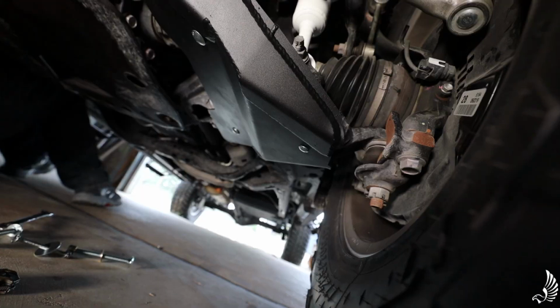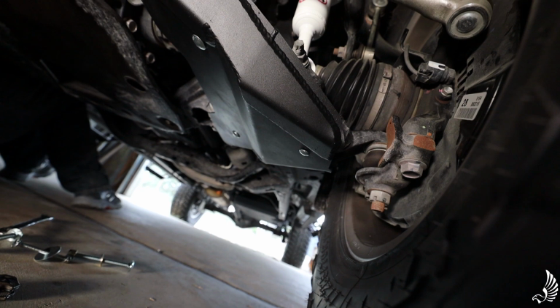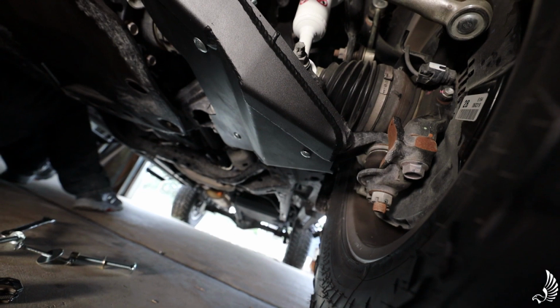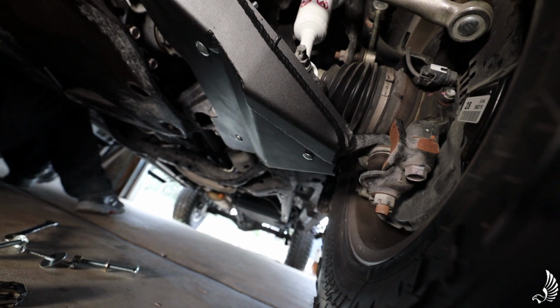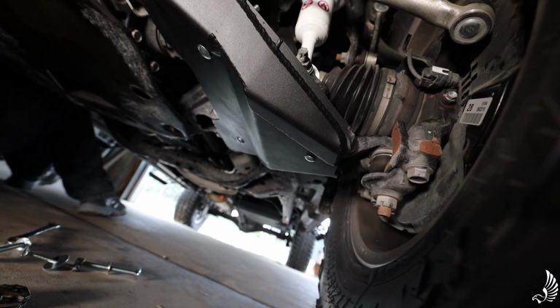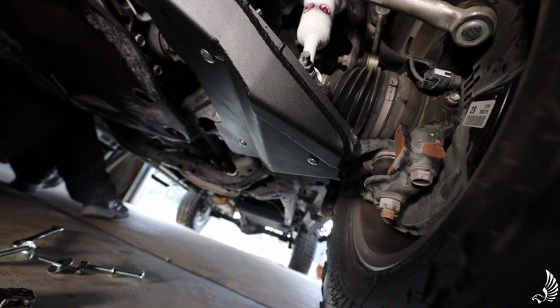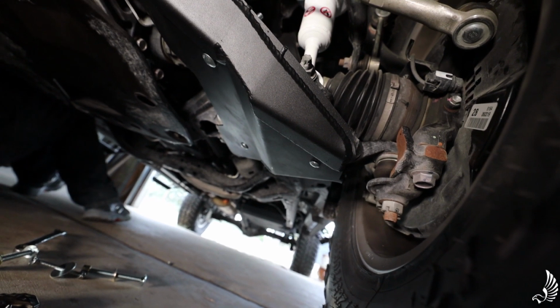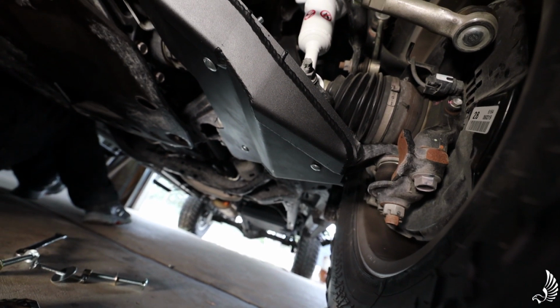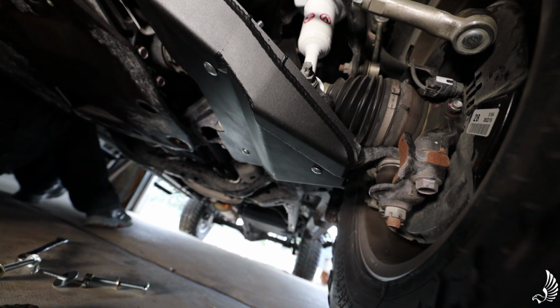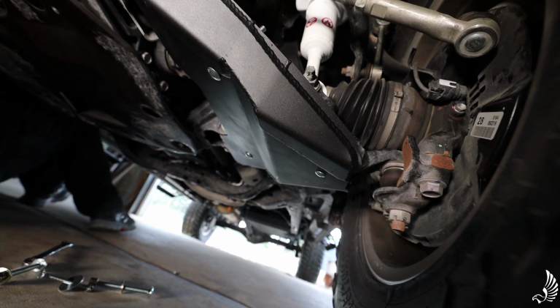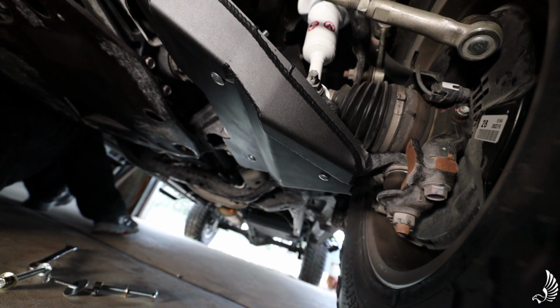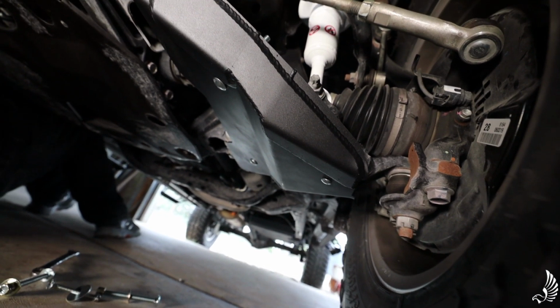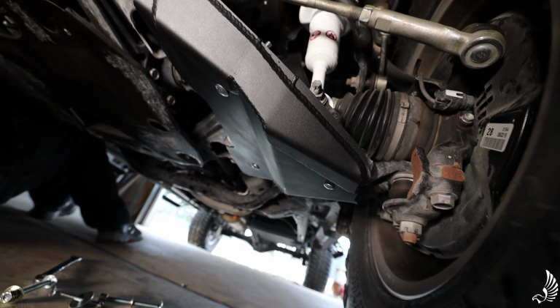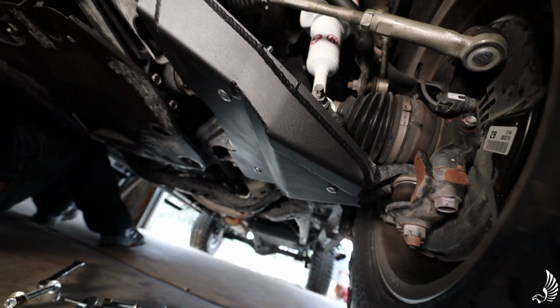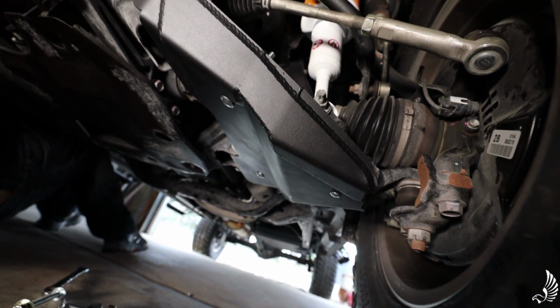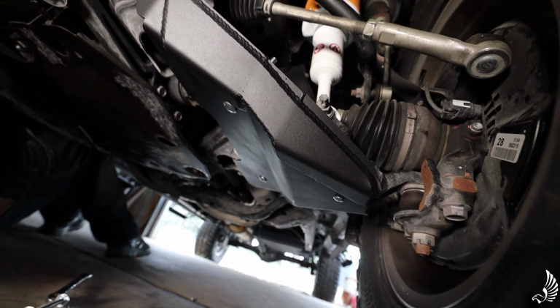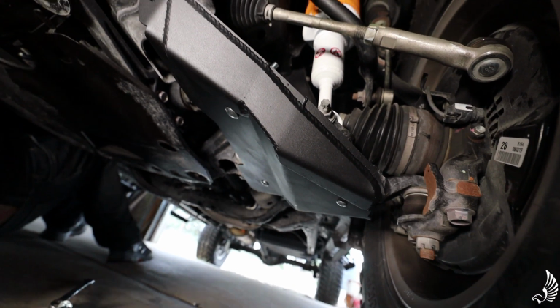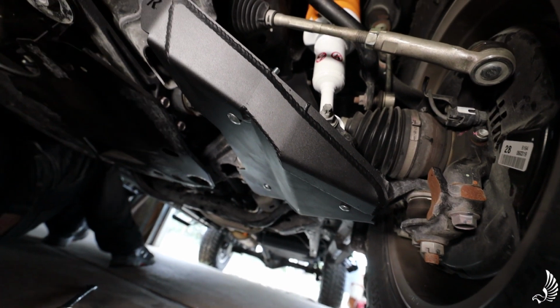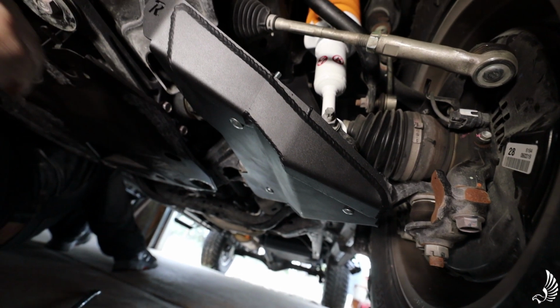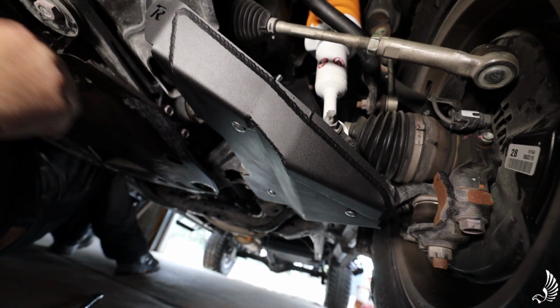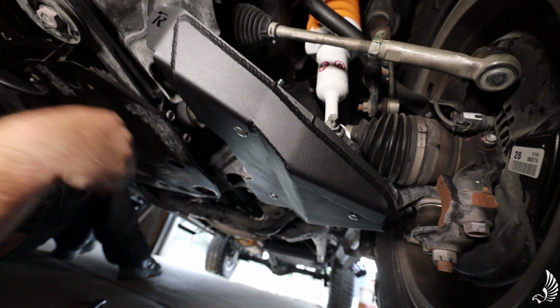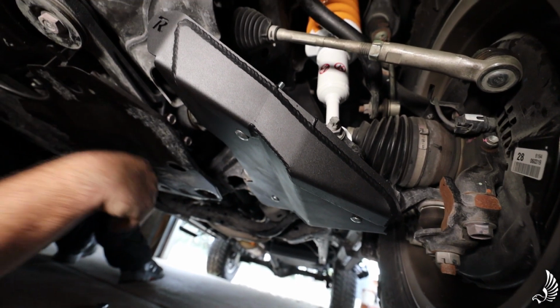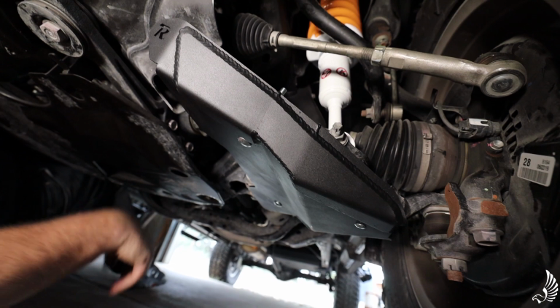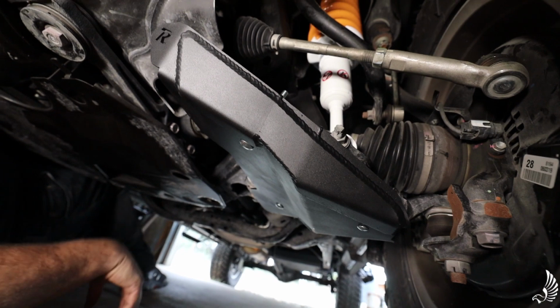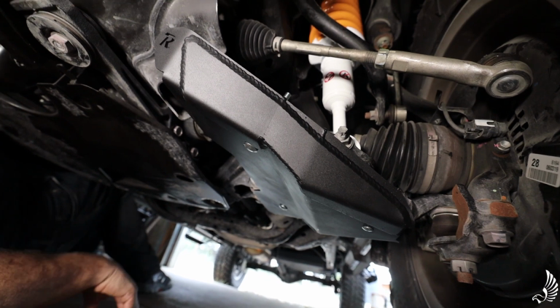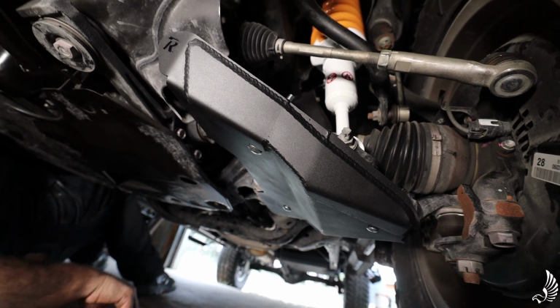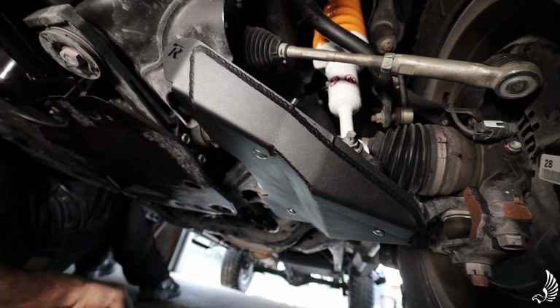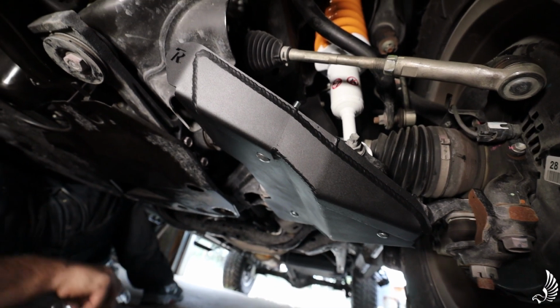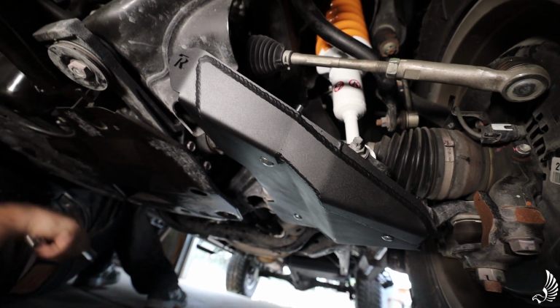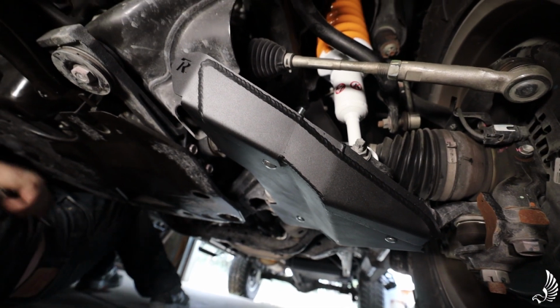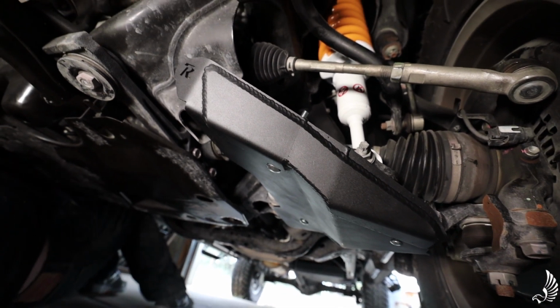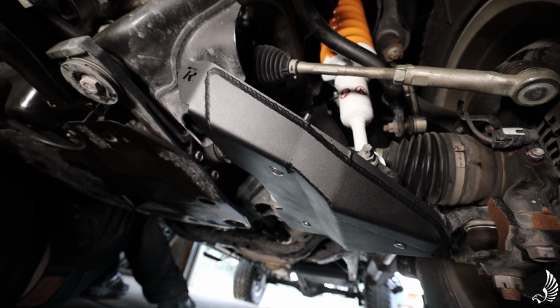Now that the driver's side is installed completely, the passenger side is exactly the same. Follow the same exact procedures and you'll be good to go.